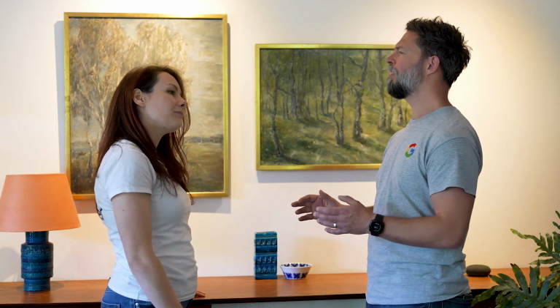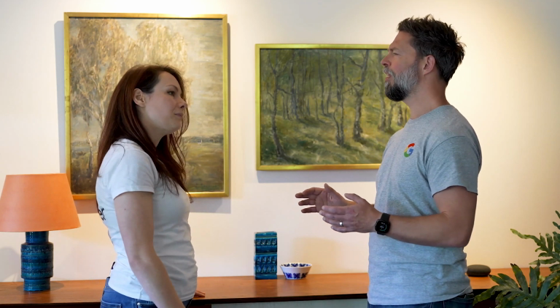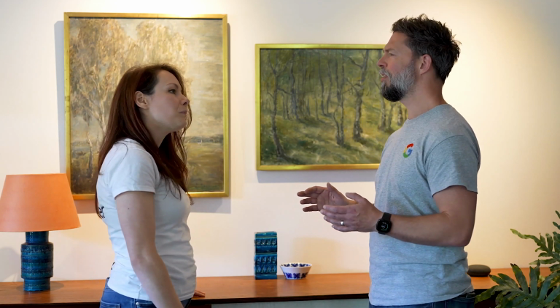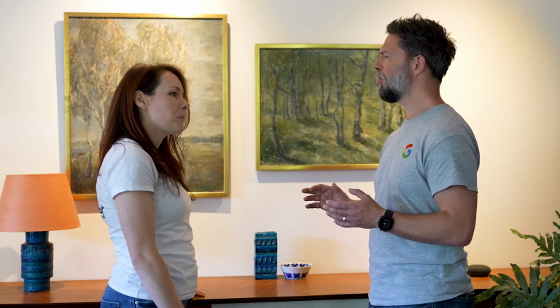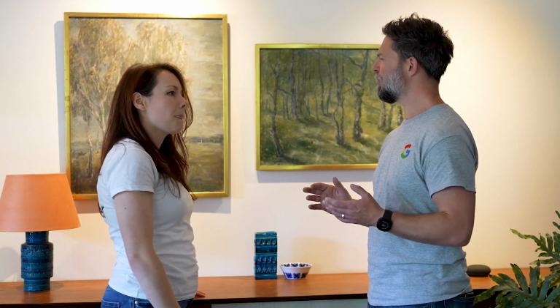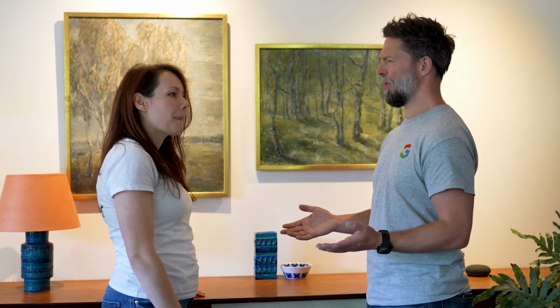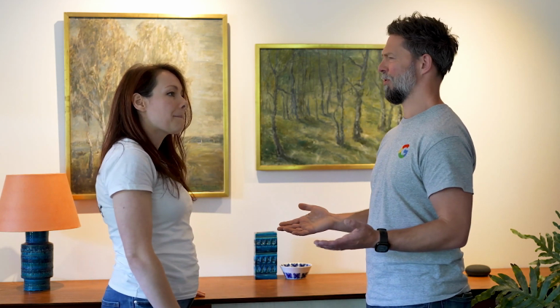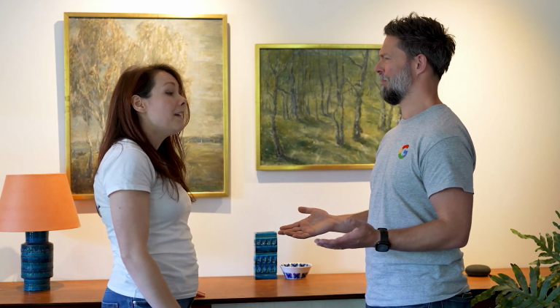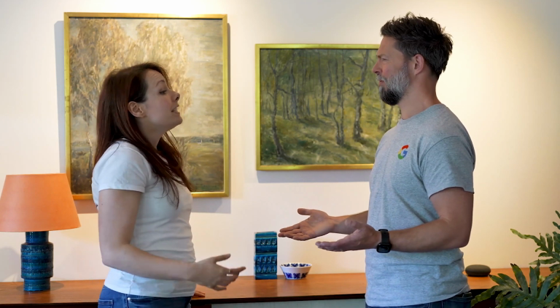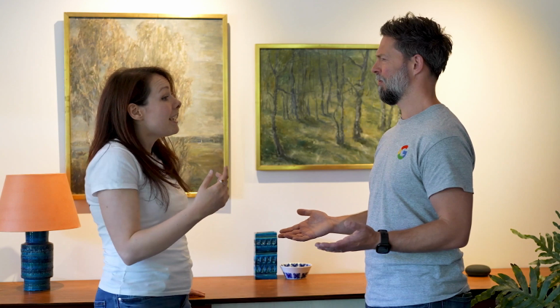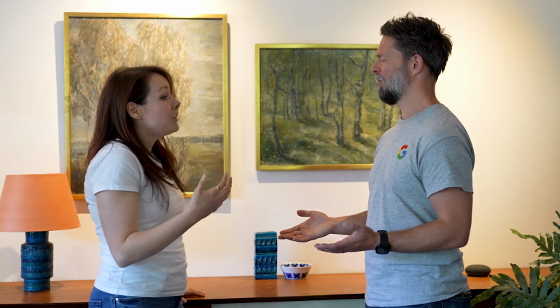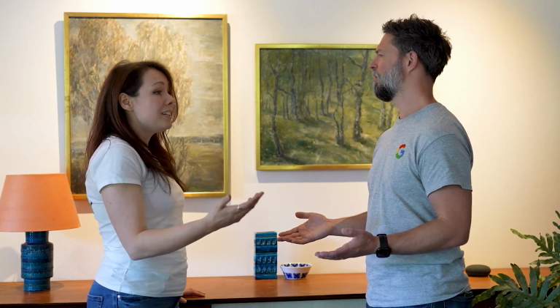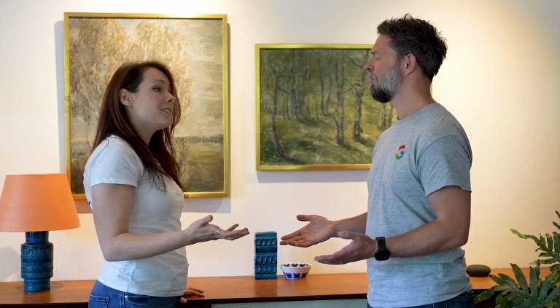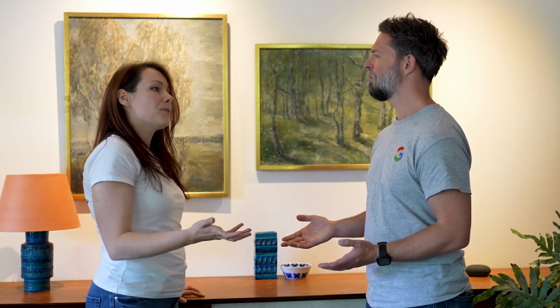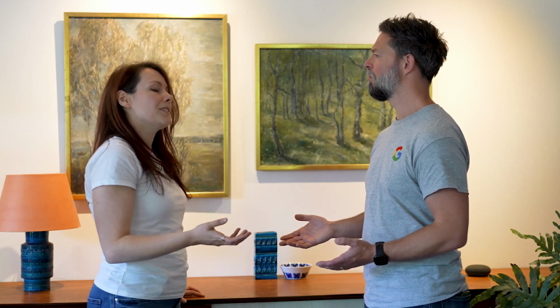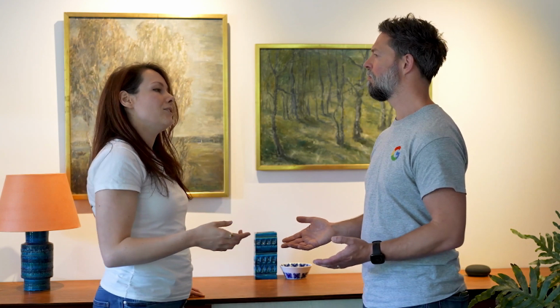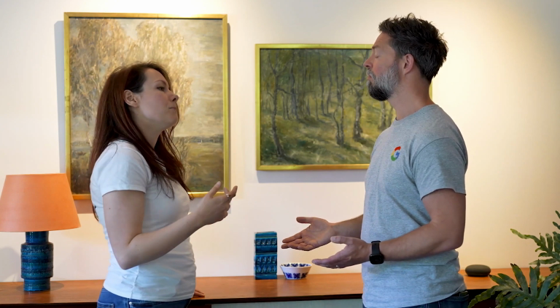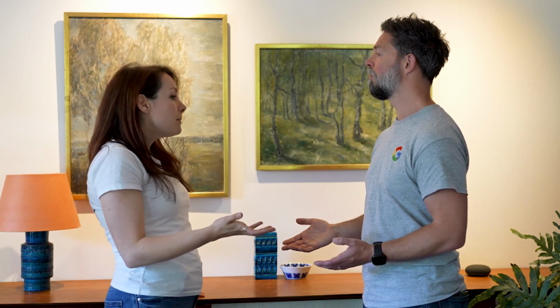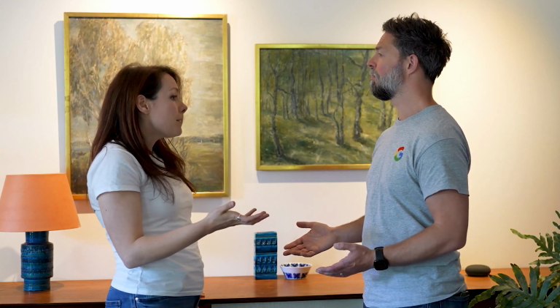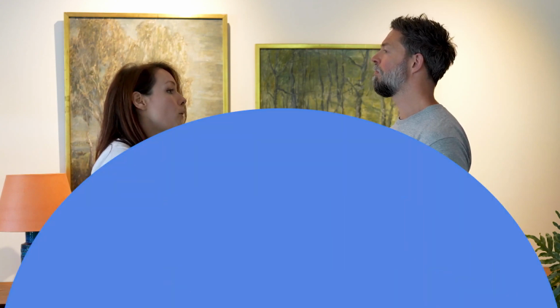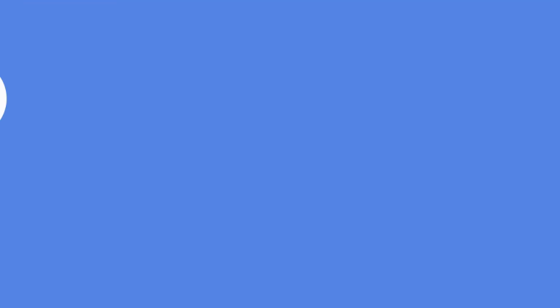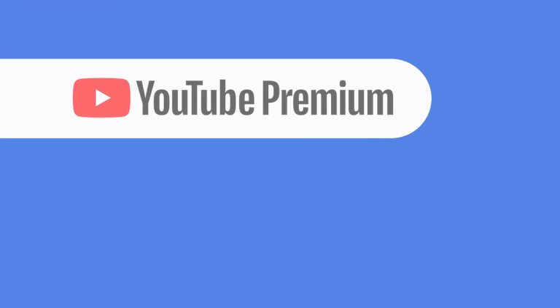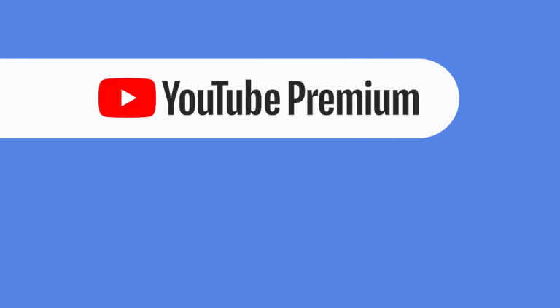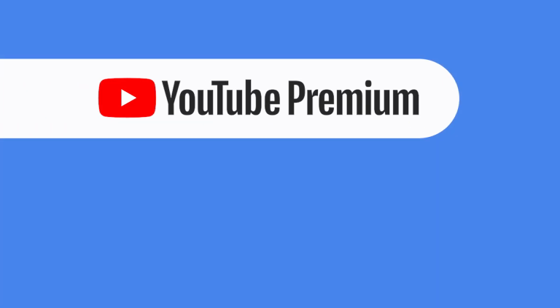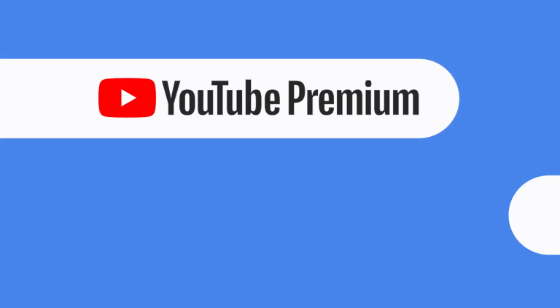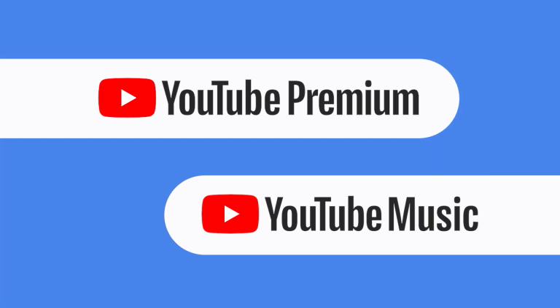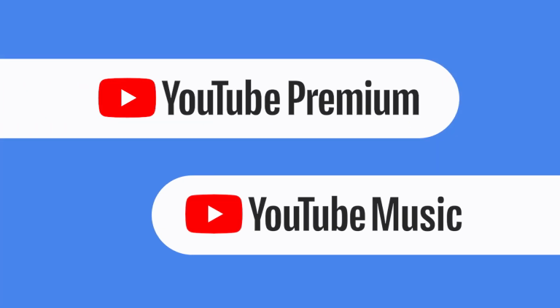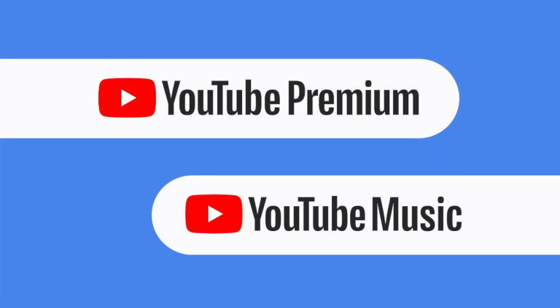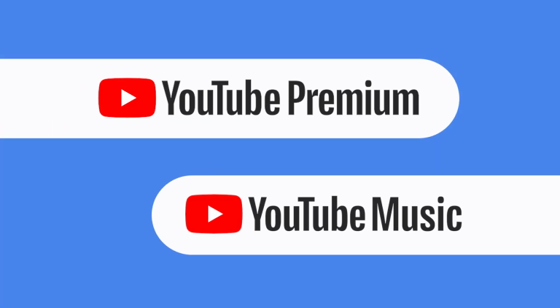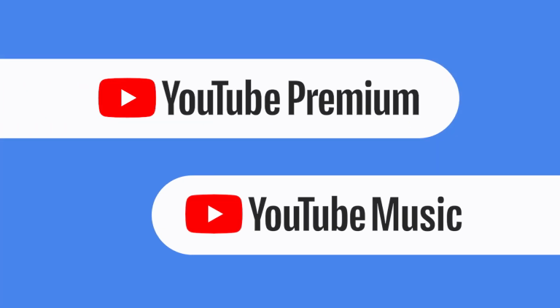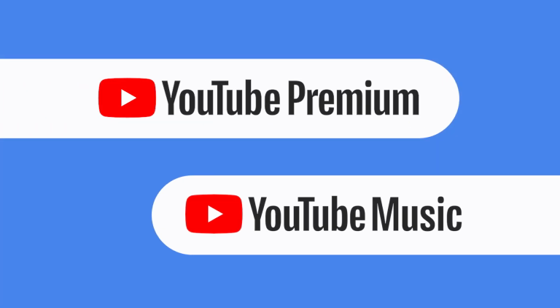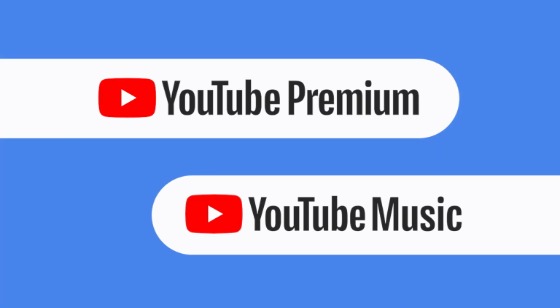You need a subscription to YouTube Premium or YouTube Music Premium to be able to use smart downloads.